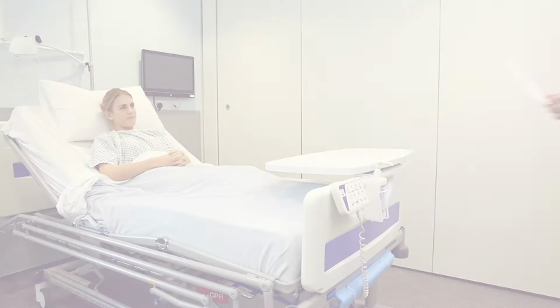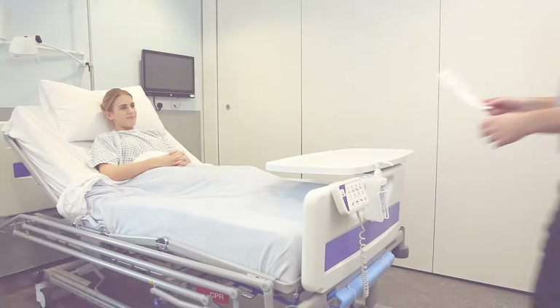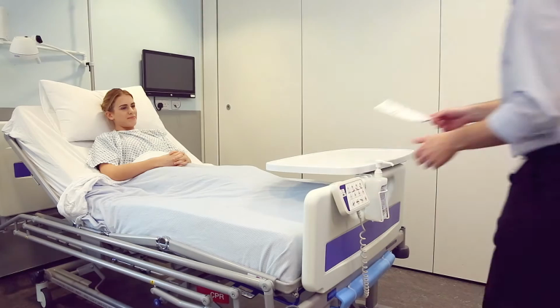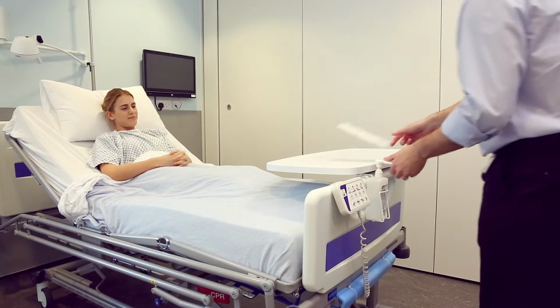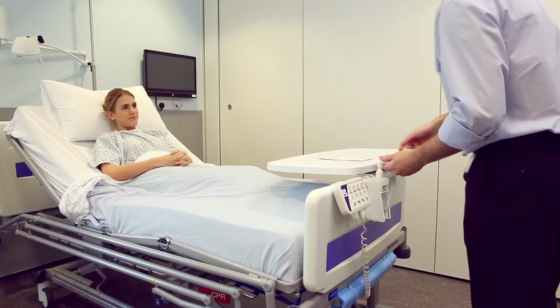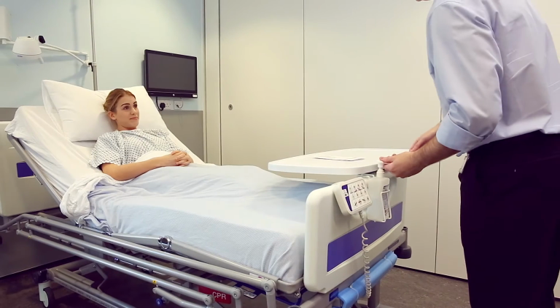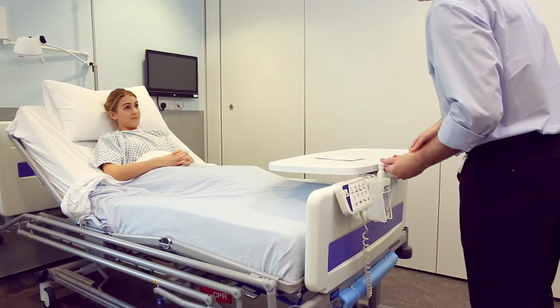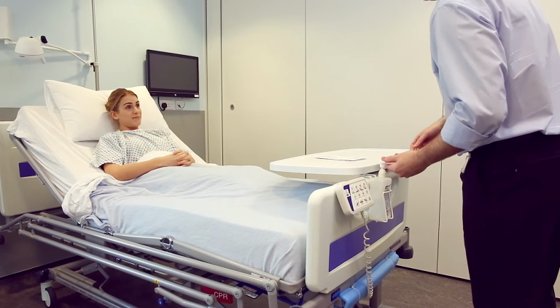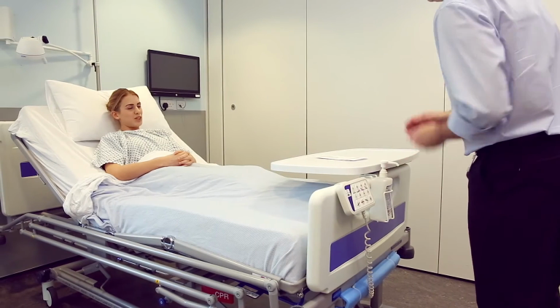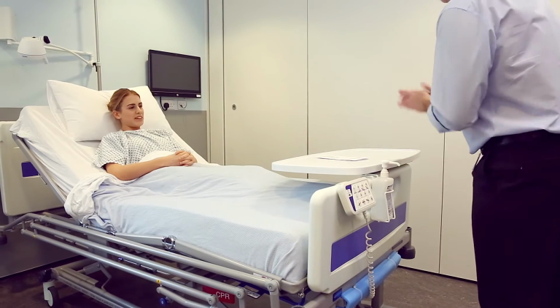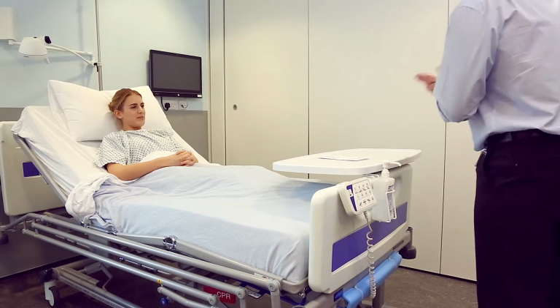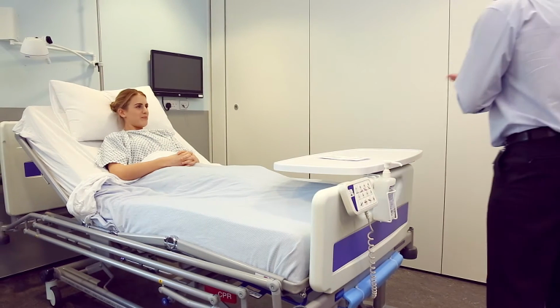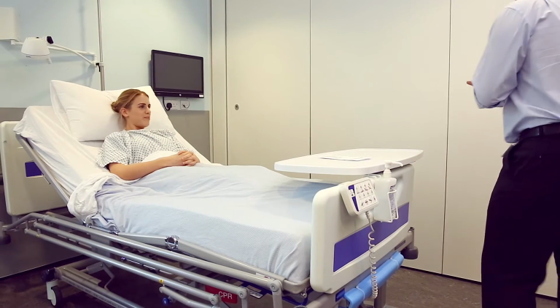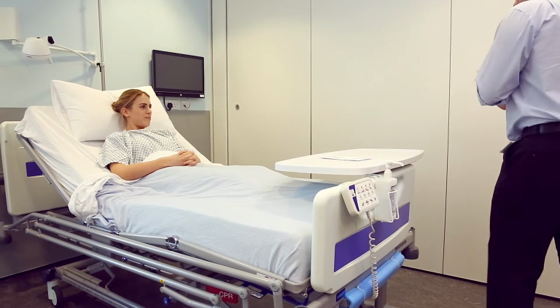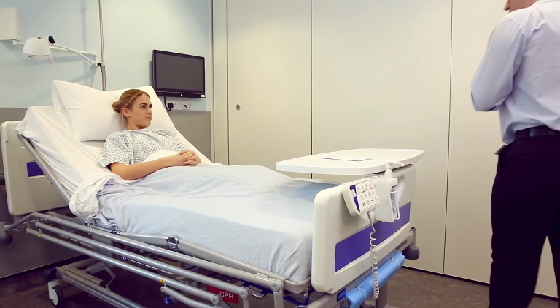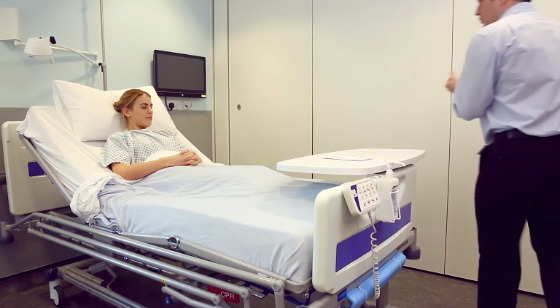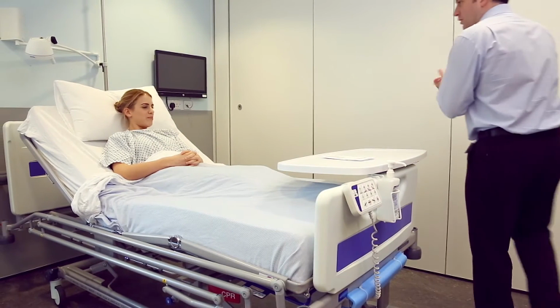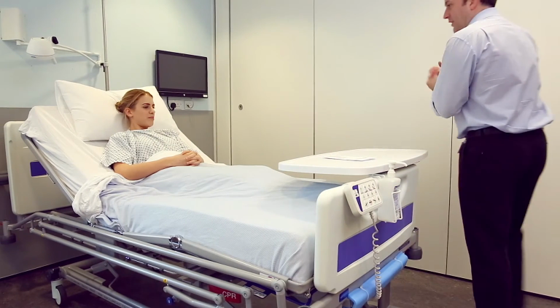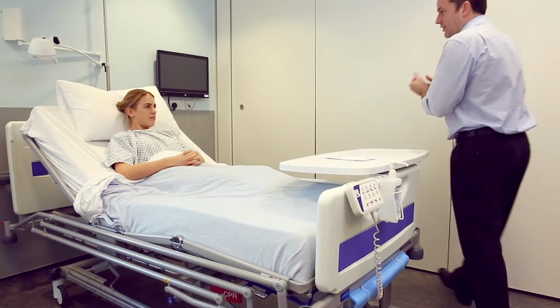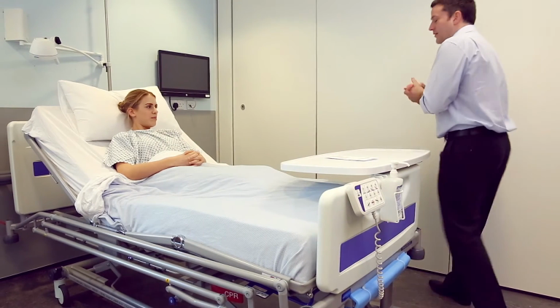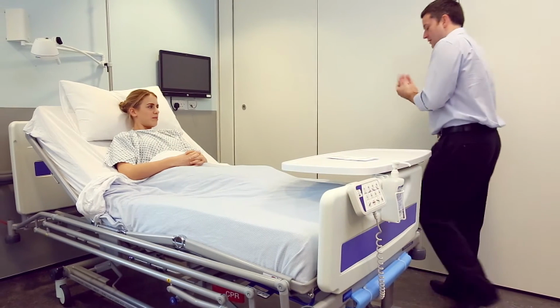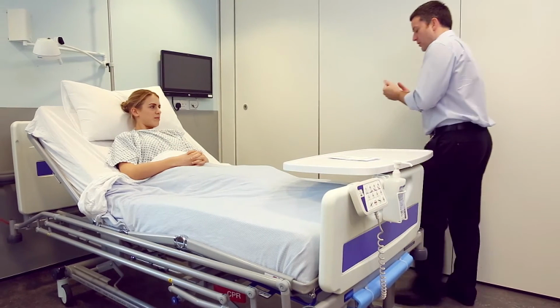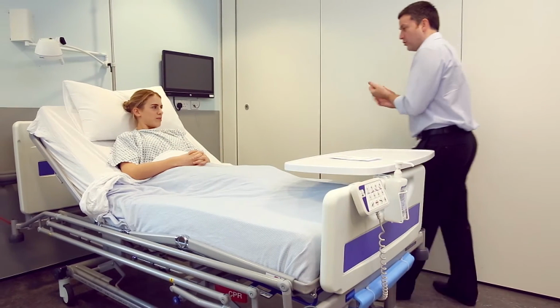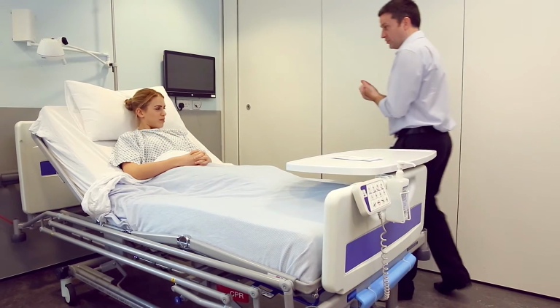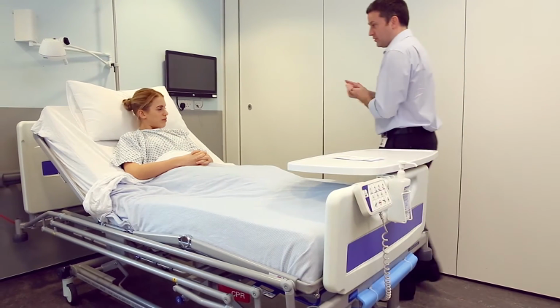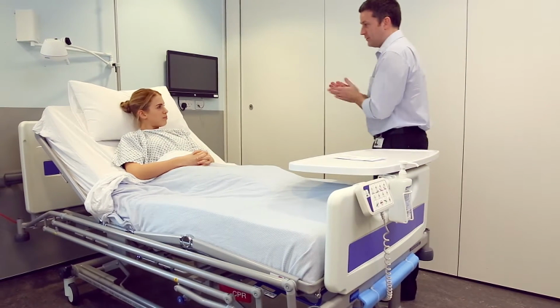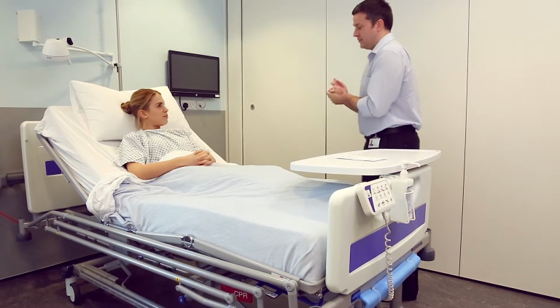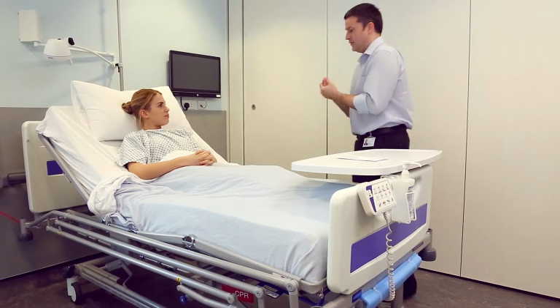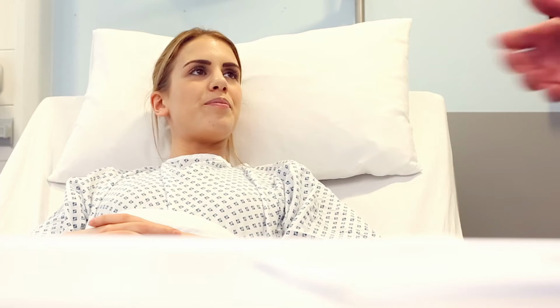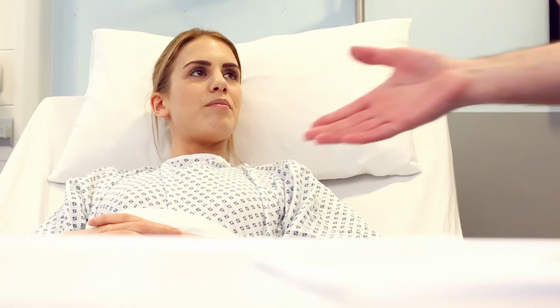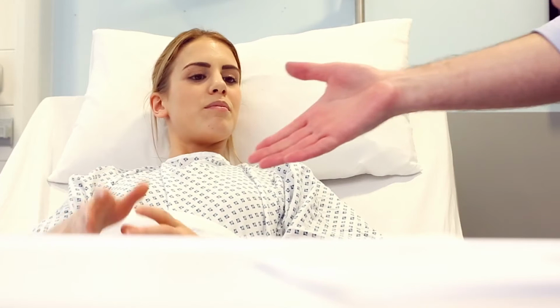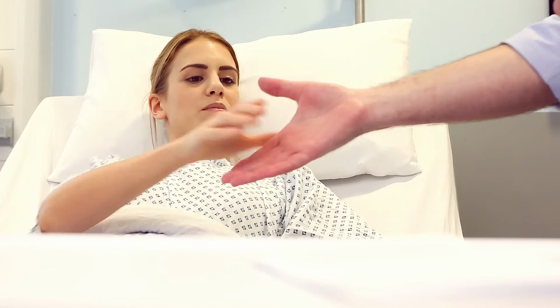Good morning, Mrs. Smith. Morning. My name's Dr. Quigley. I'm one of the ward doctors. Nice to meet you.